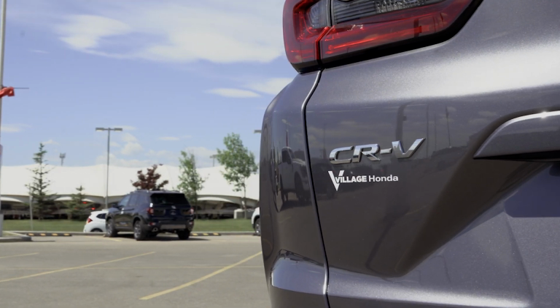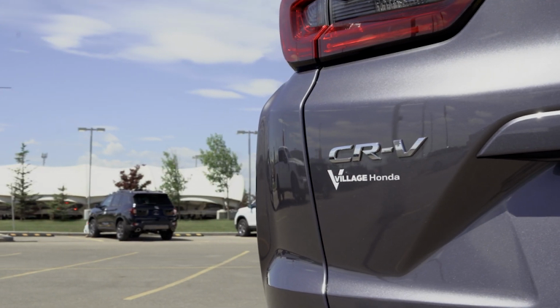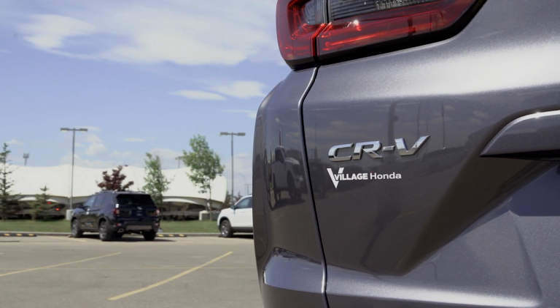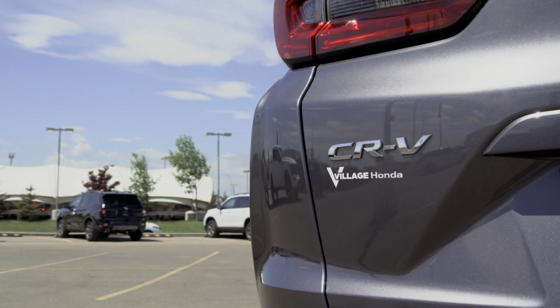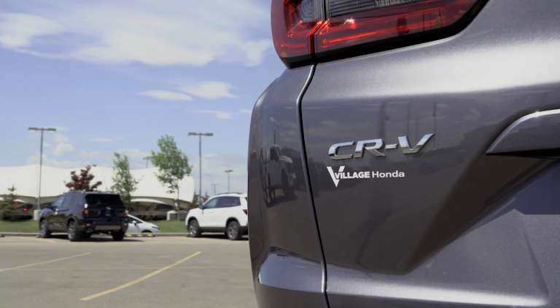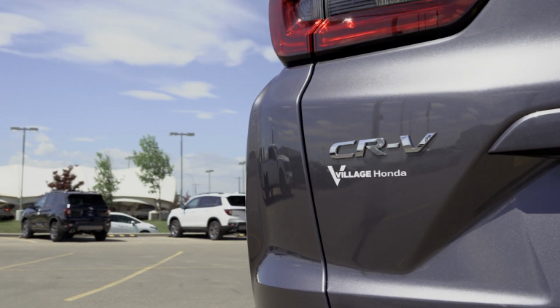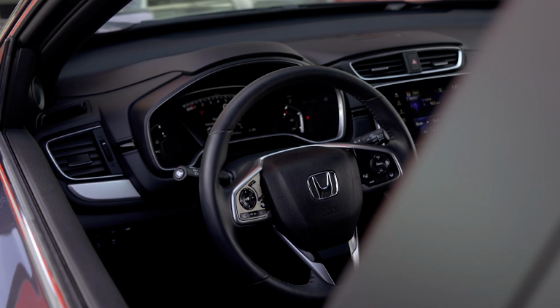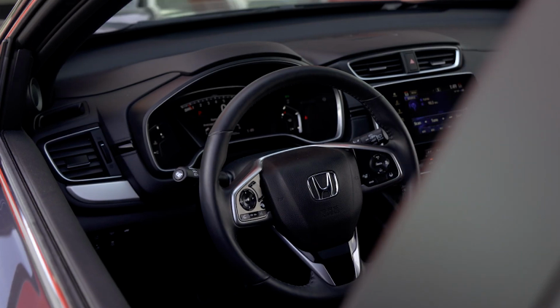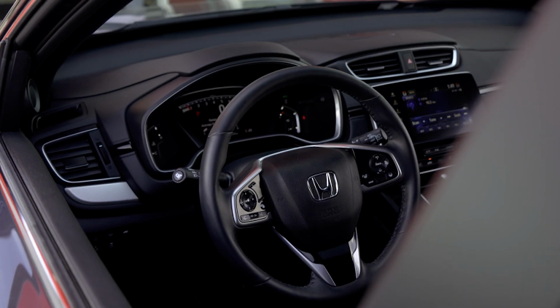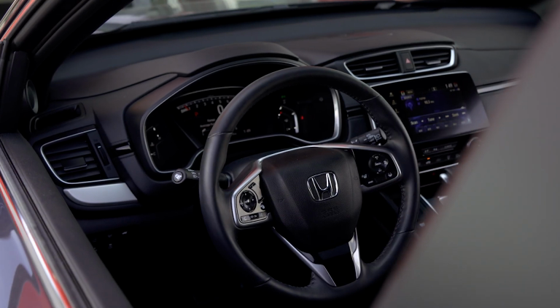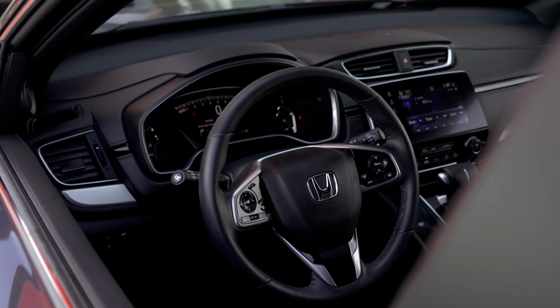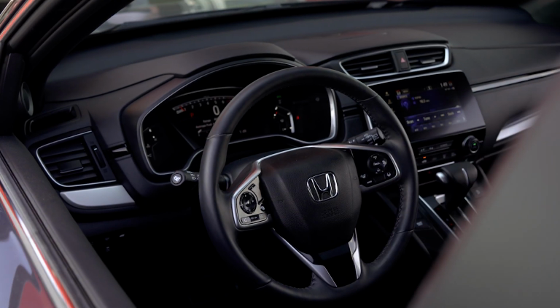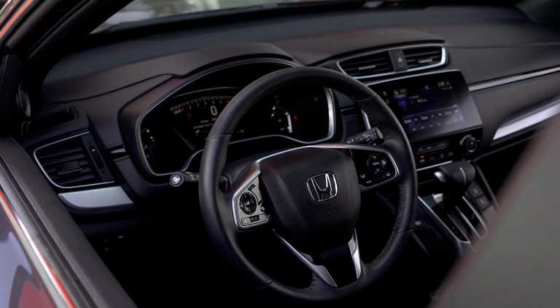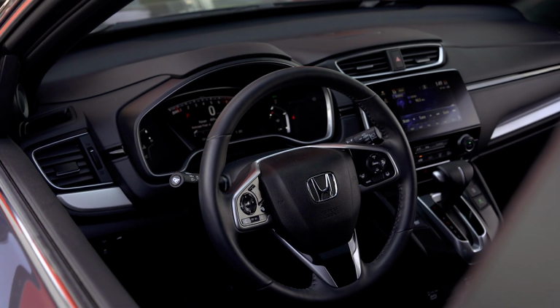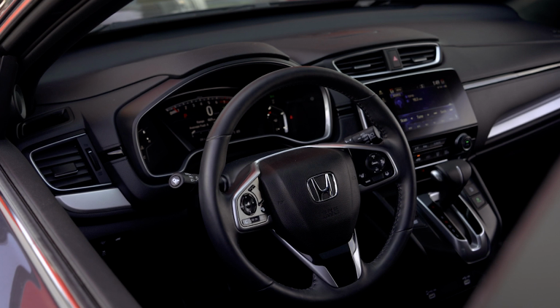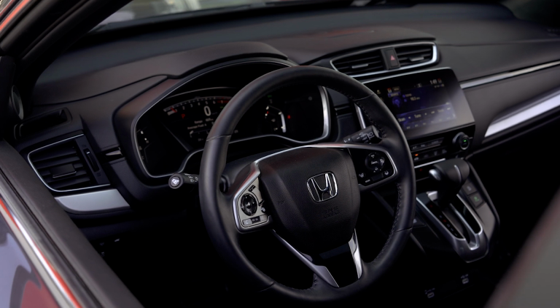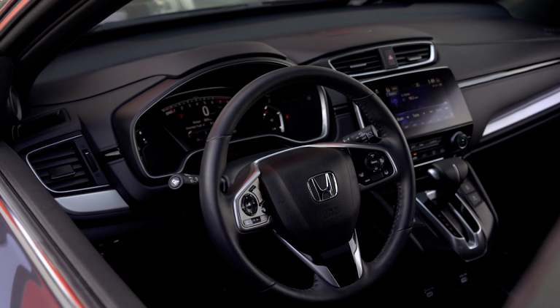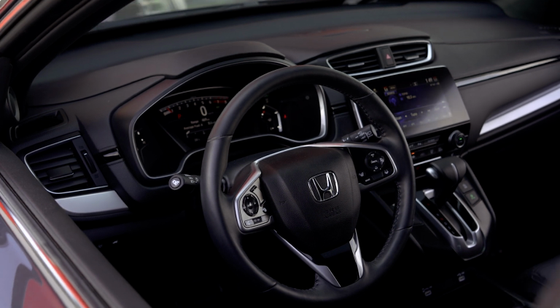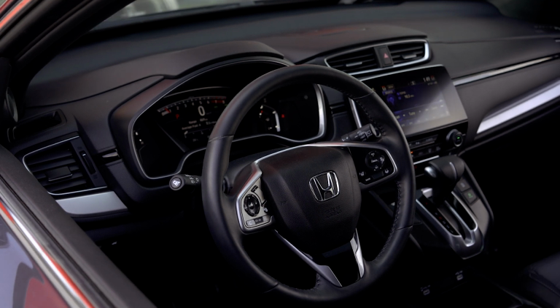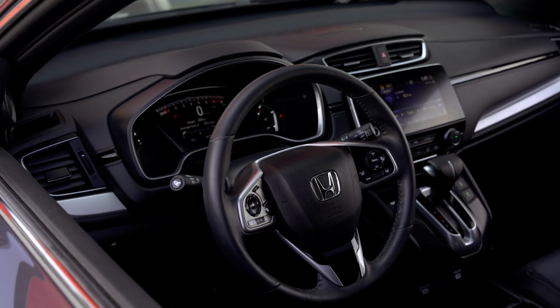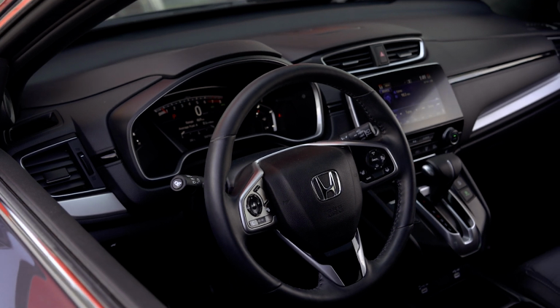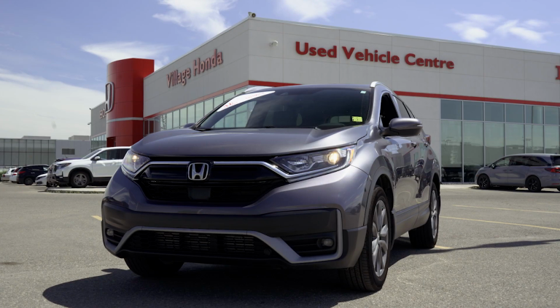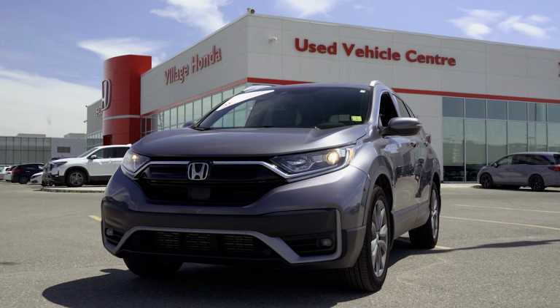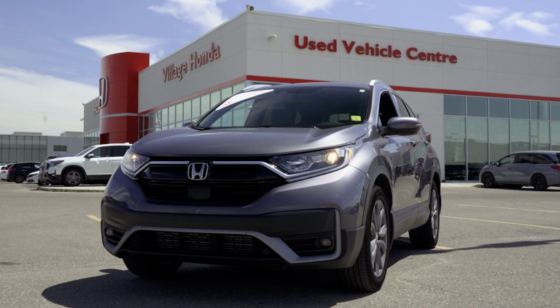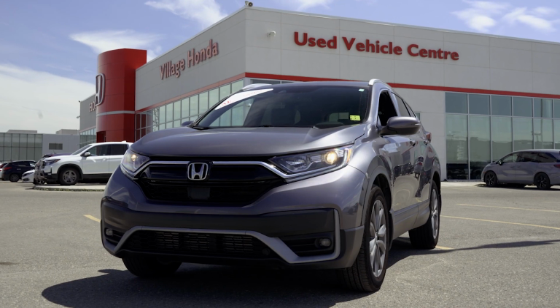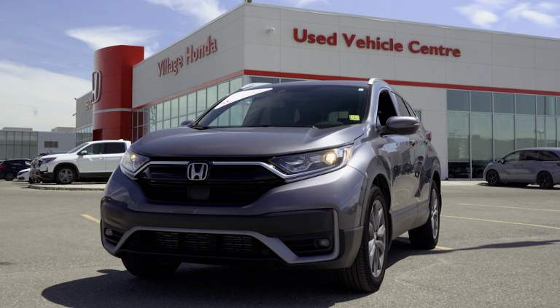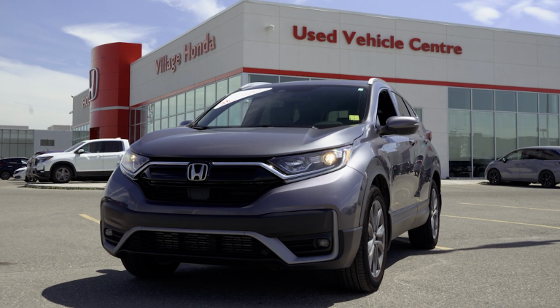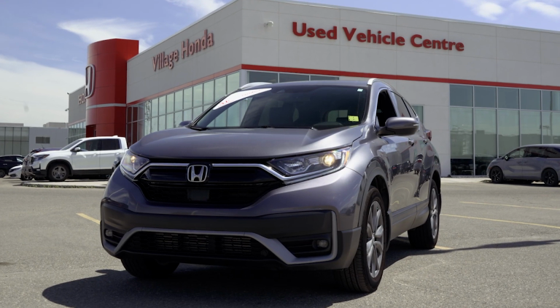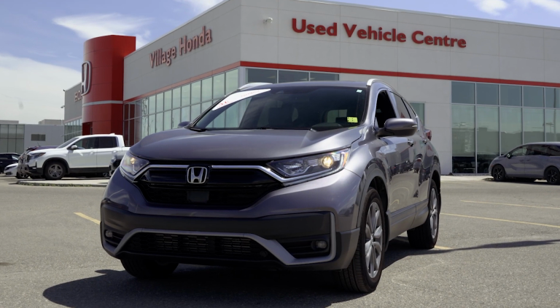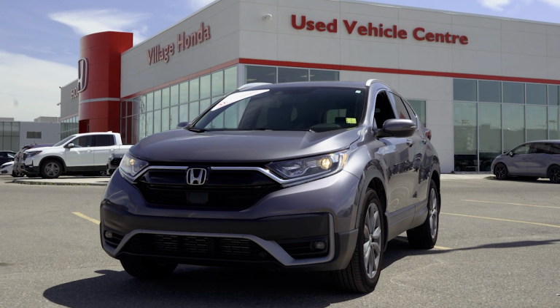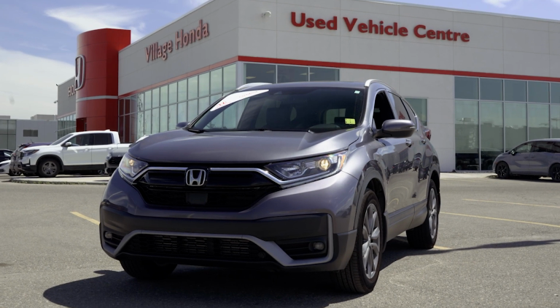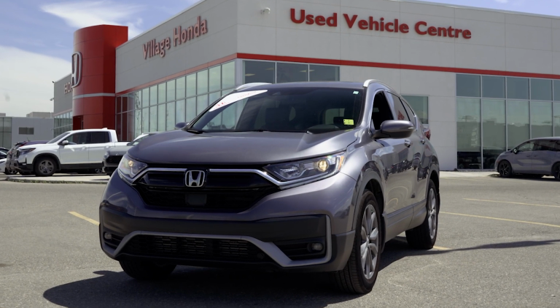Last but not least, everyone's favourite feature on the wallet. With this CR-V you're going to get about 8.2 litres per 100 kilometres.